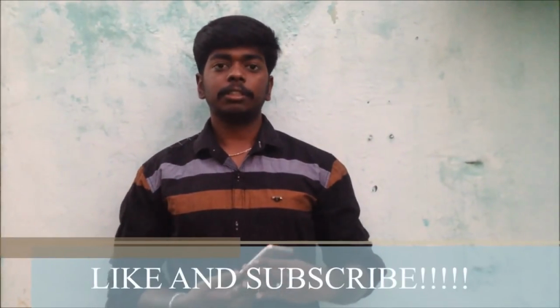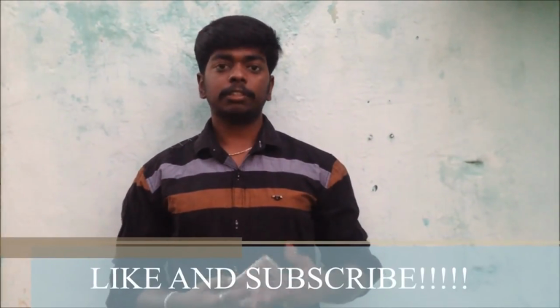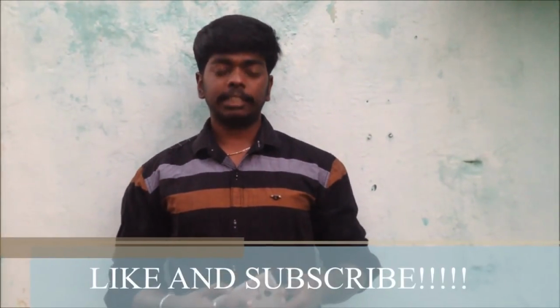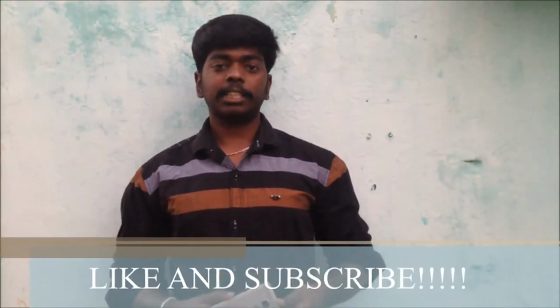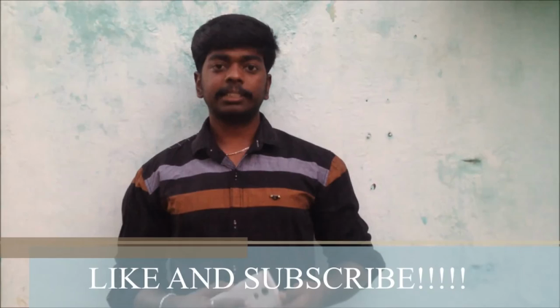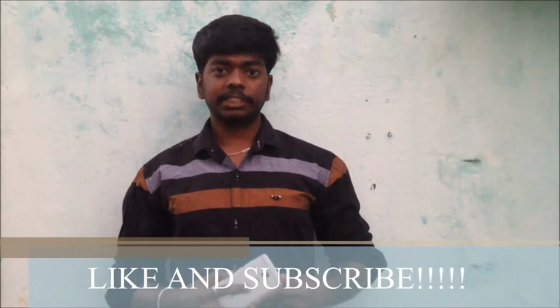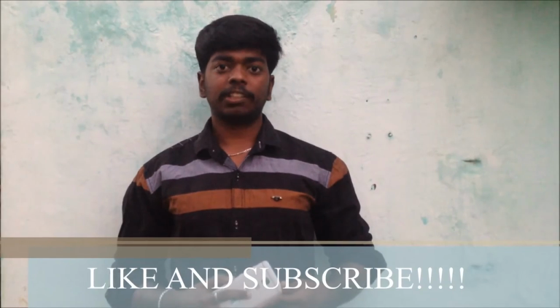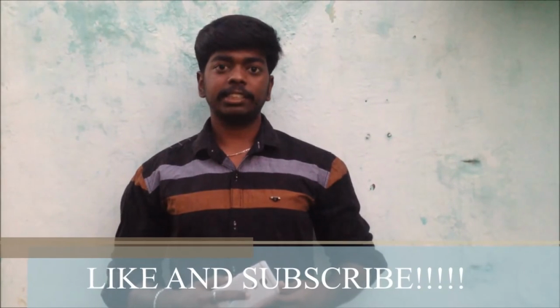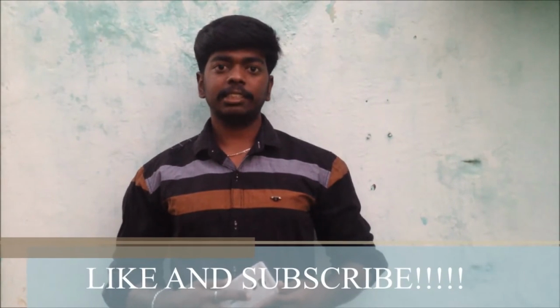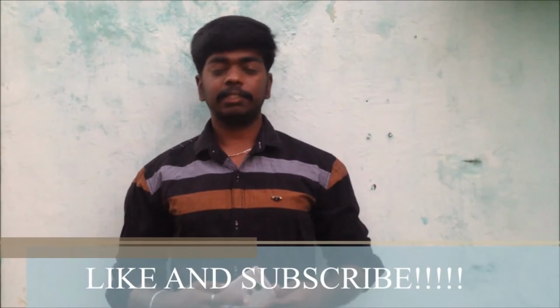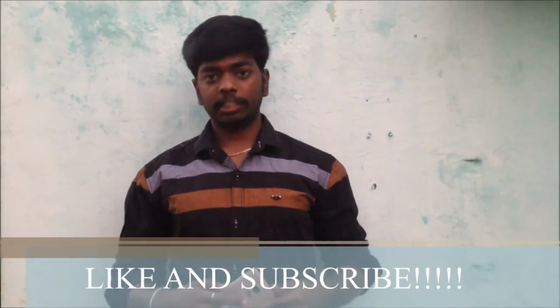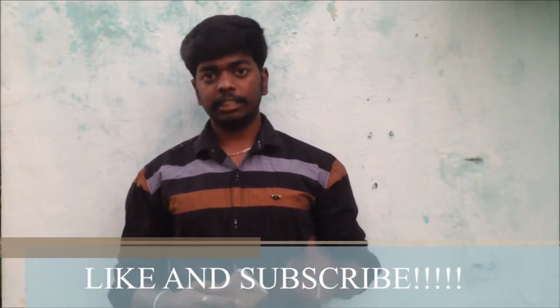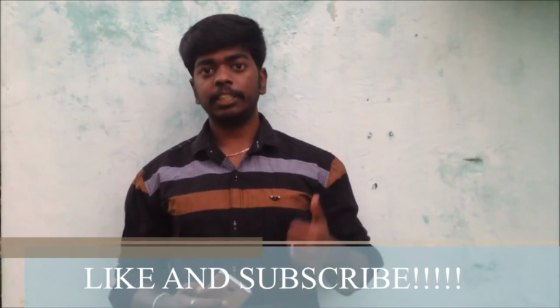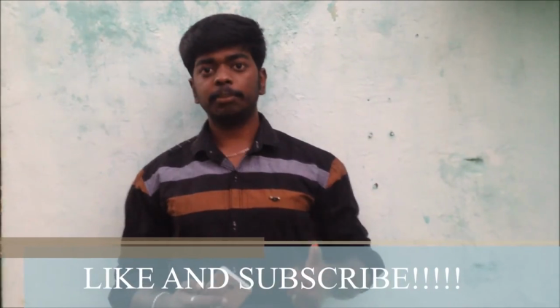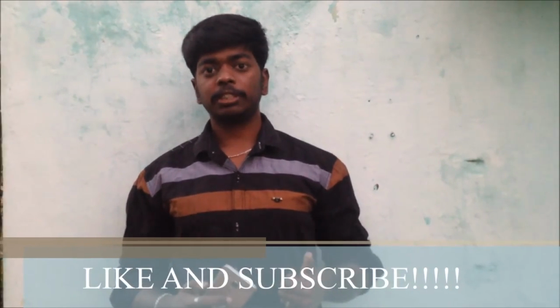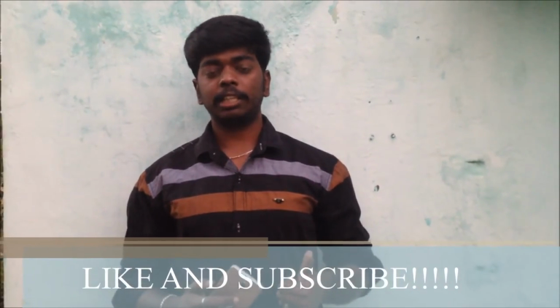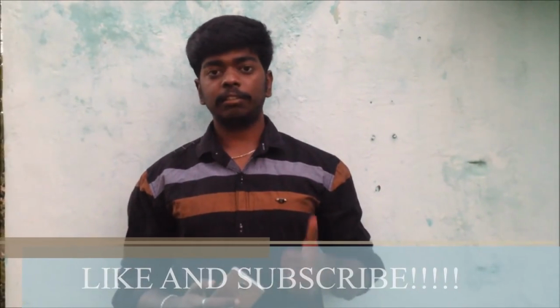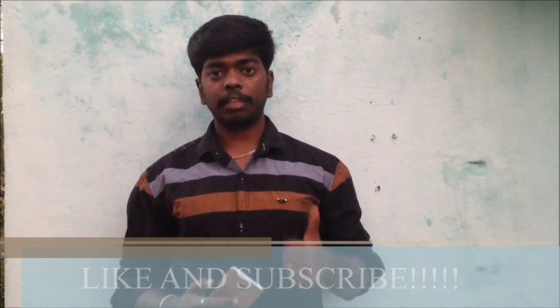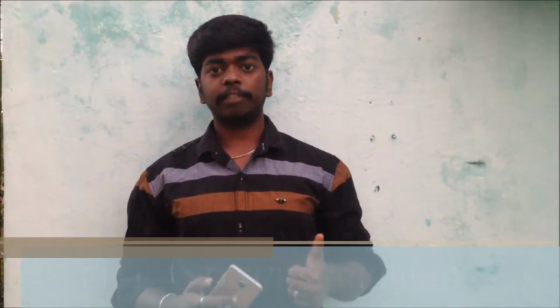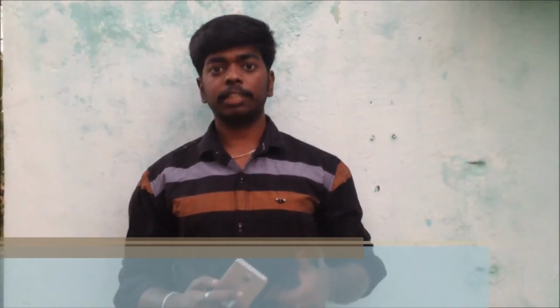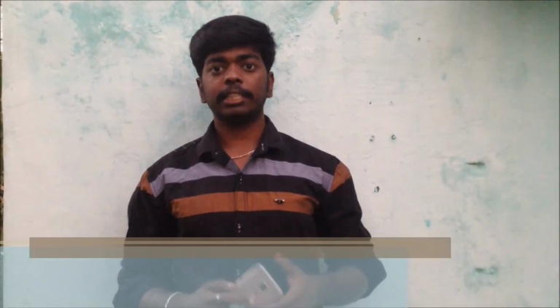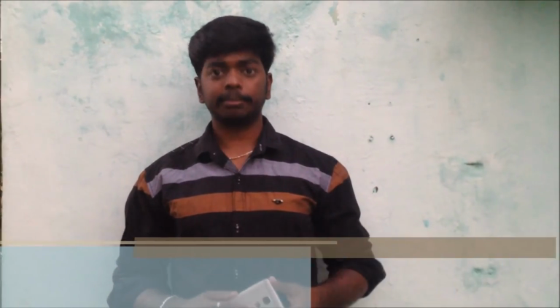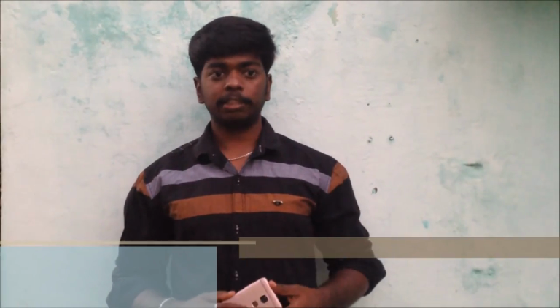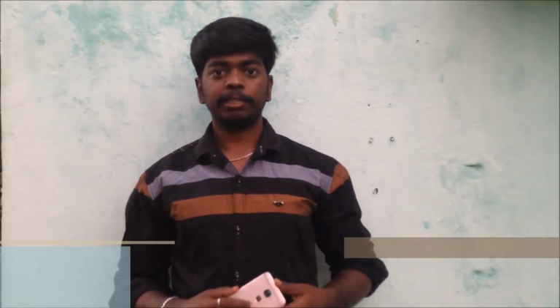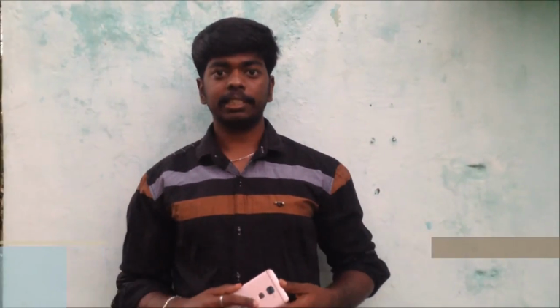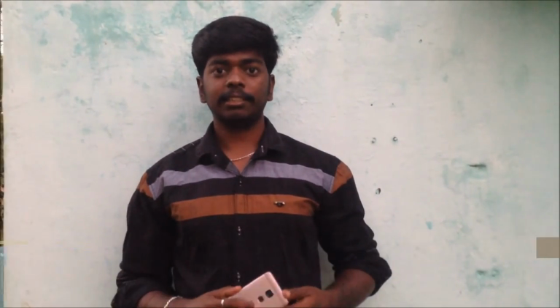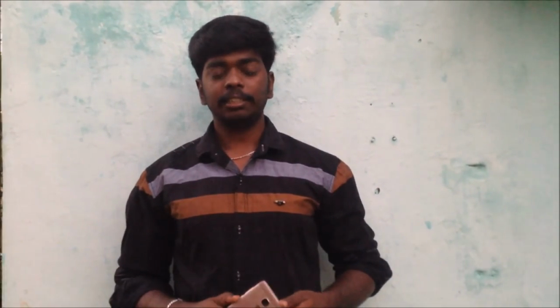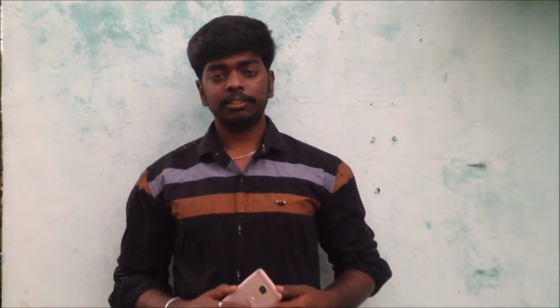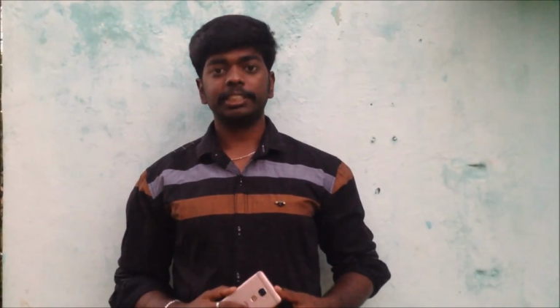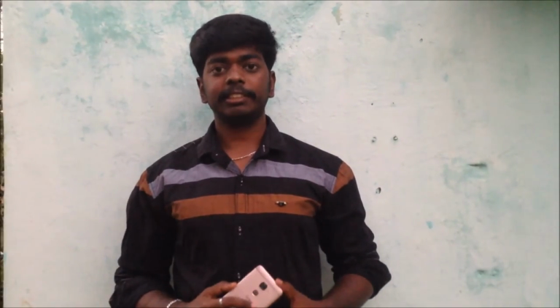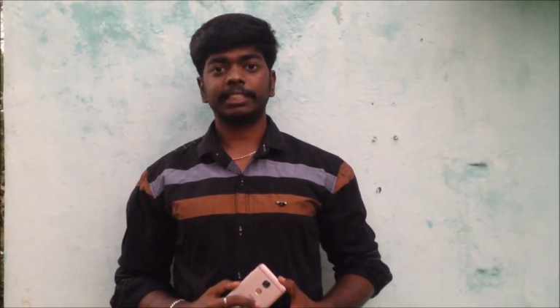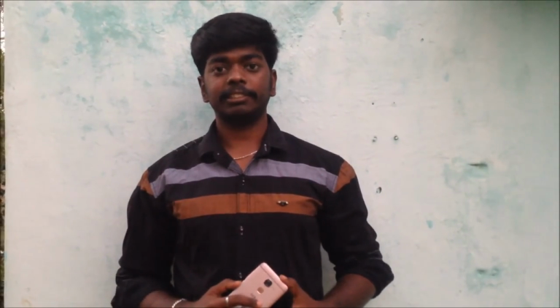Thank you guys, thanks for watching. Please like and subscribe to my channel. See you in the next video.